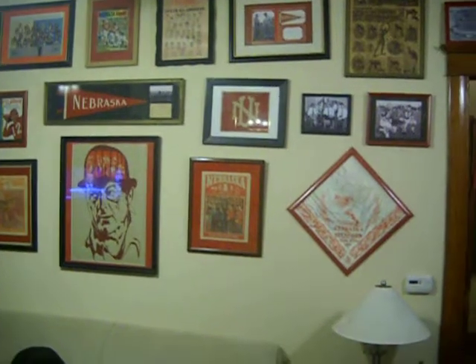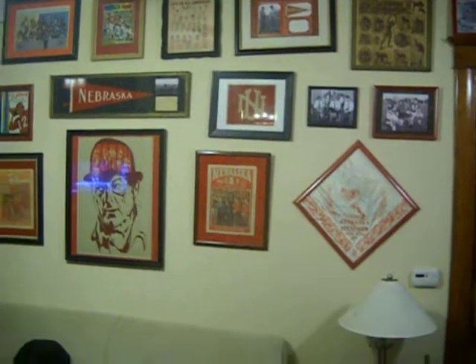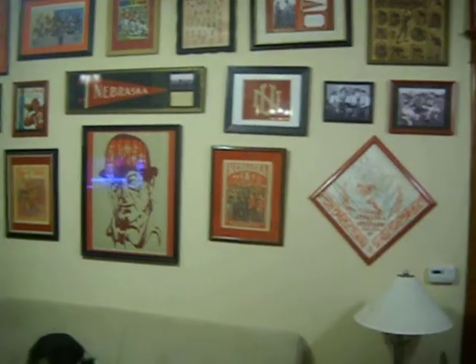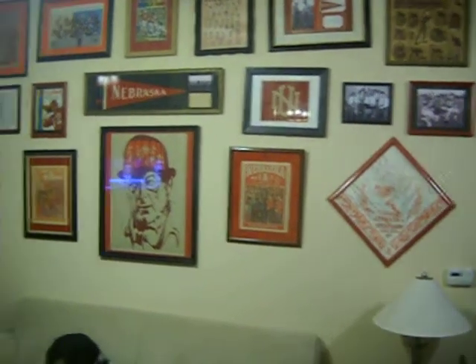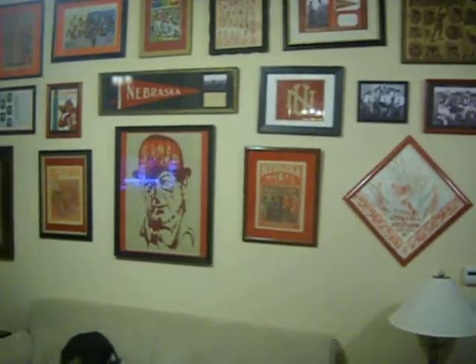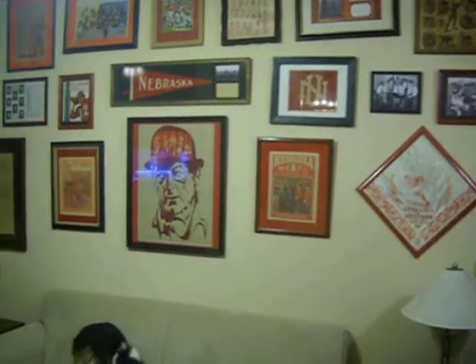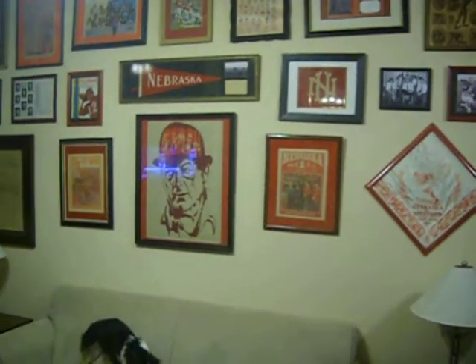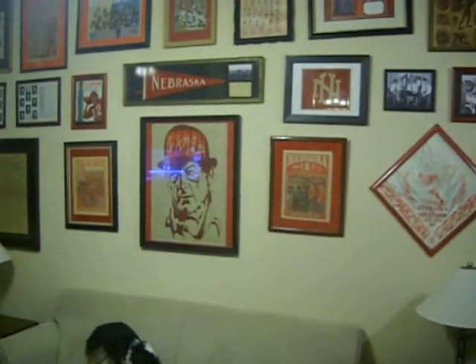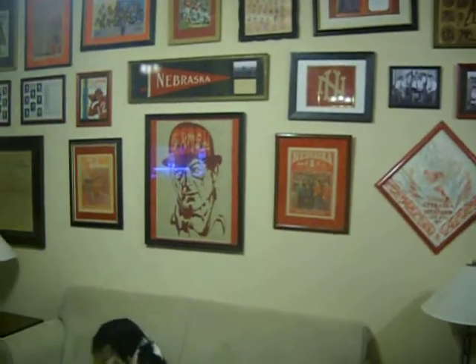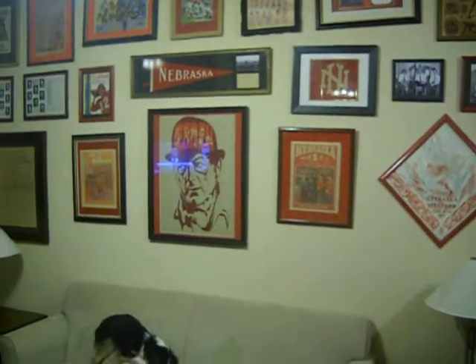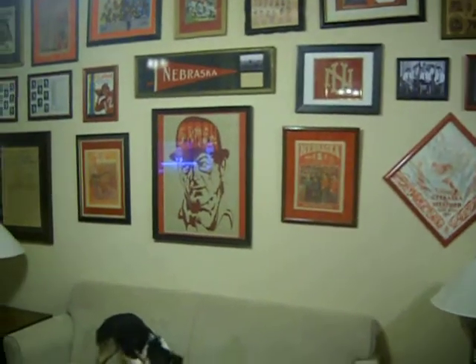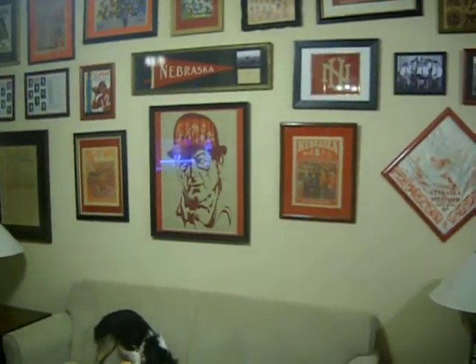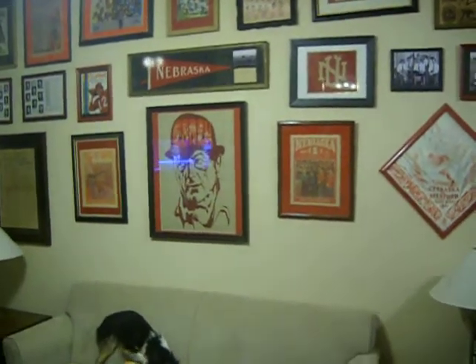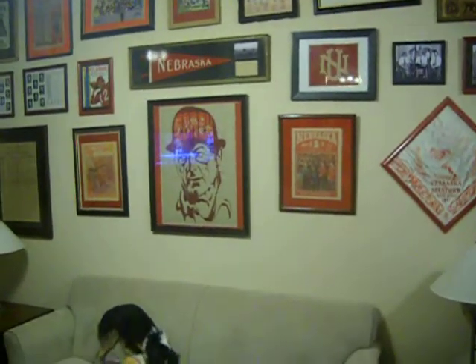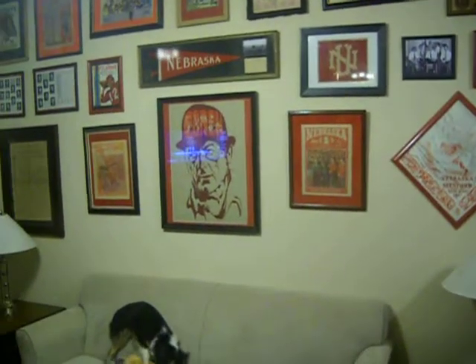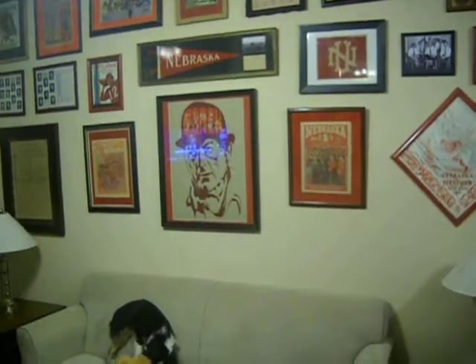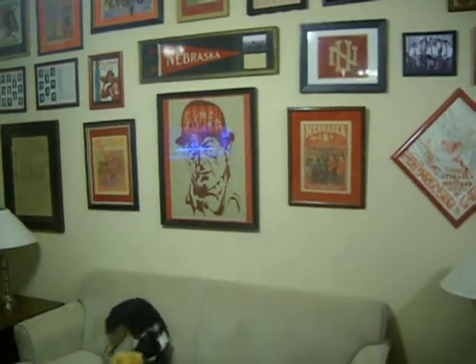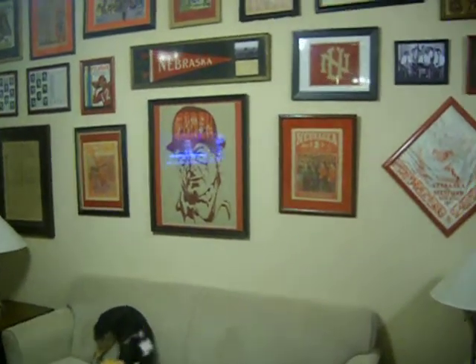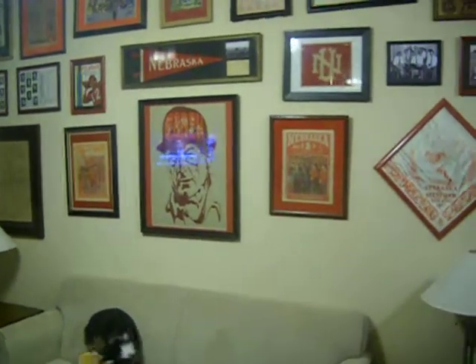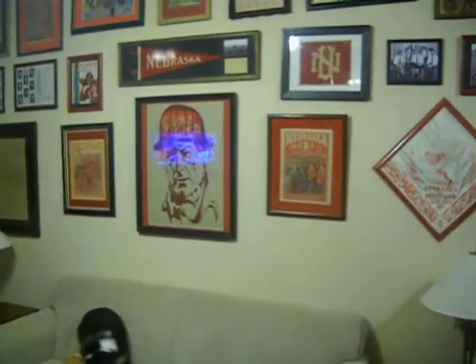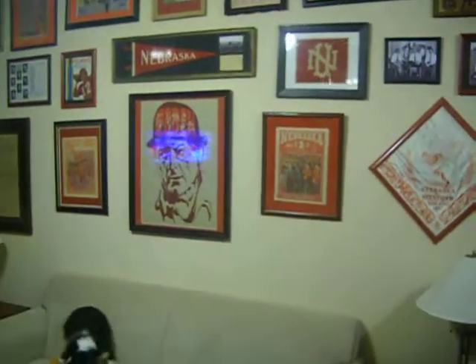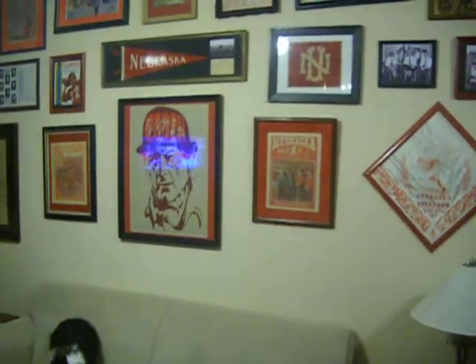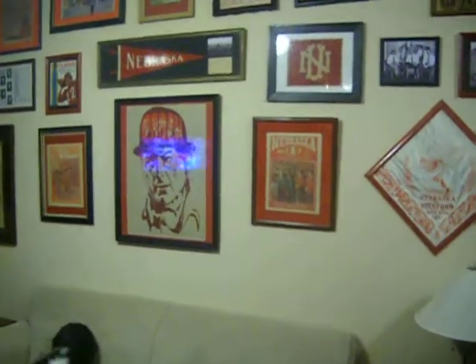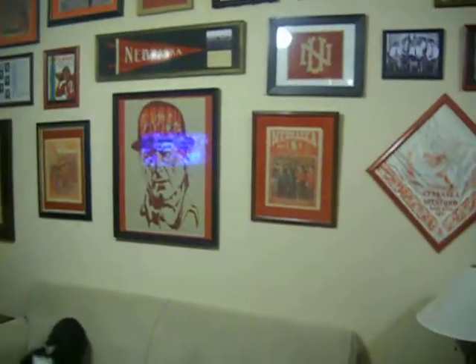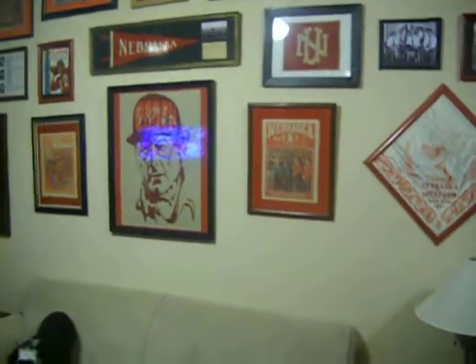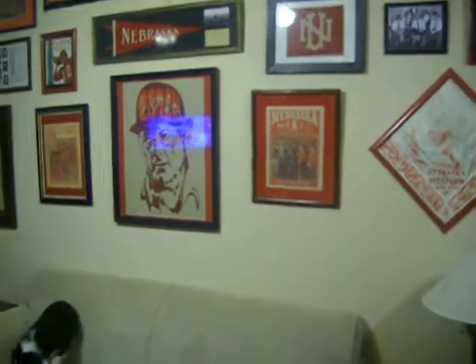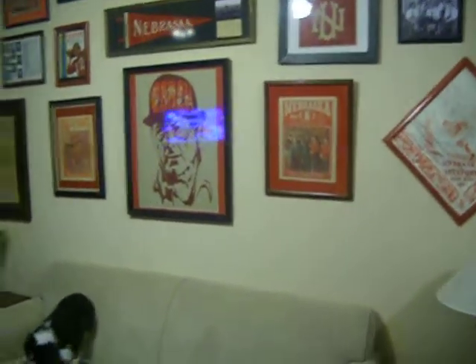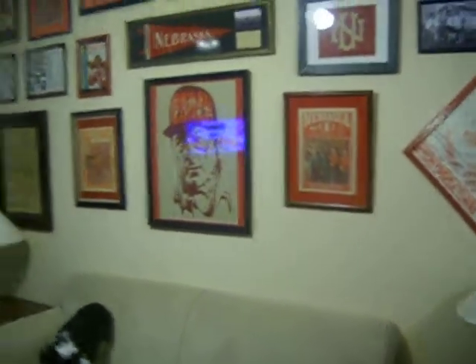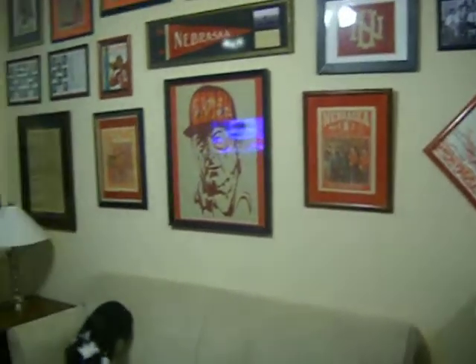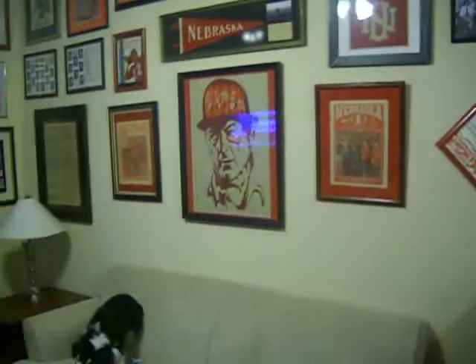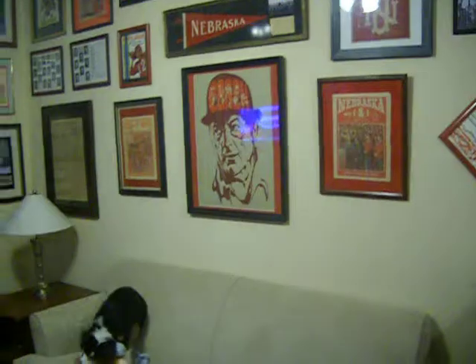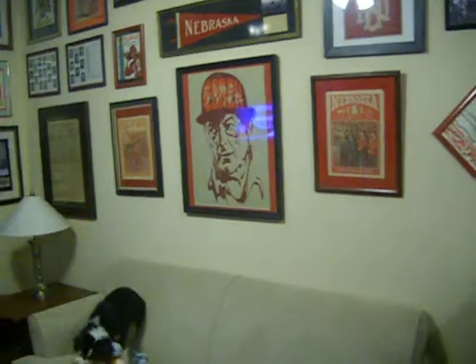I also really like this Bob Devaney poster that I framed. It says 'Coach' in the hat.